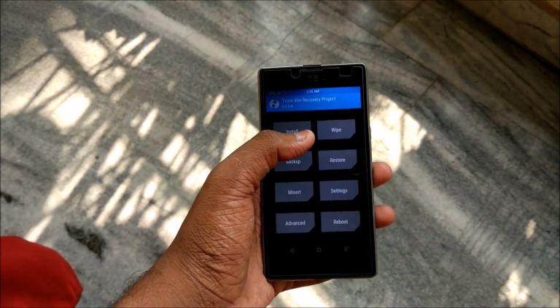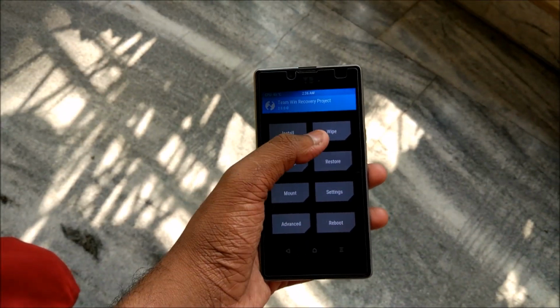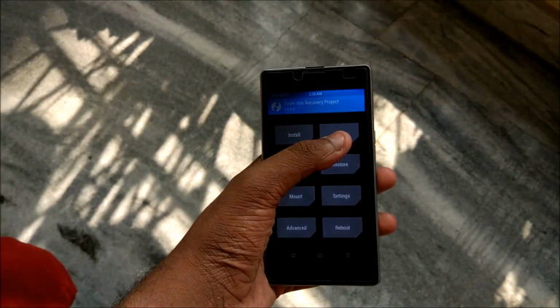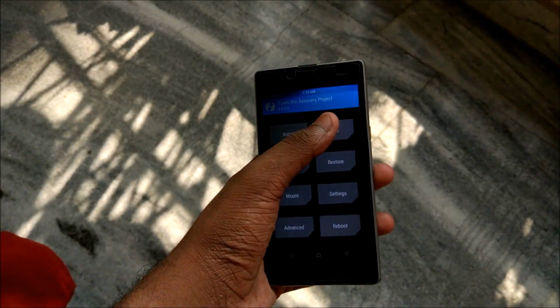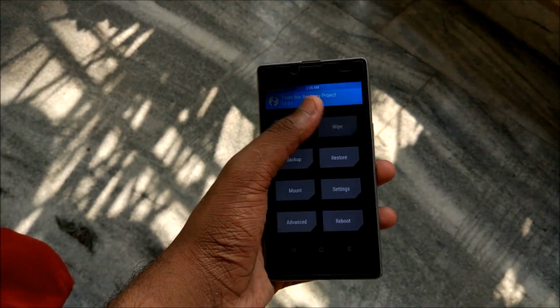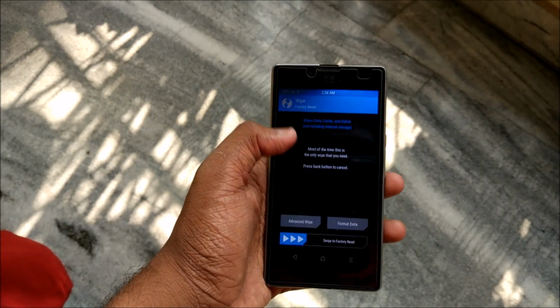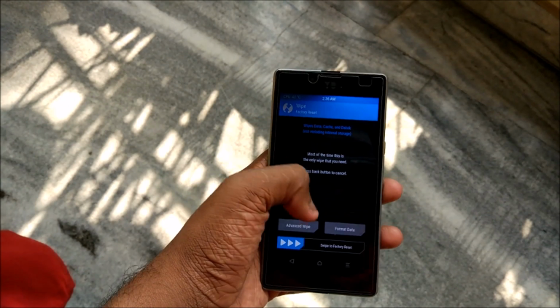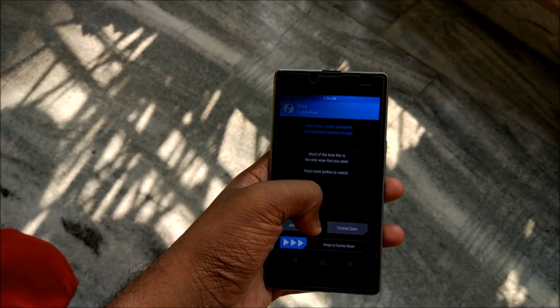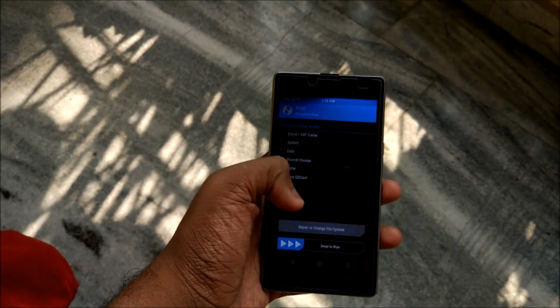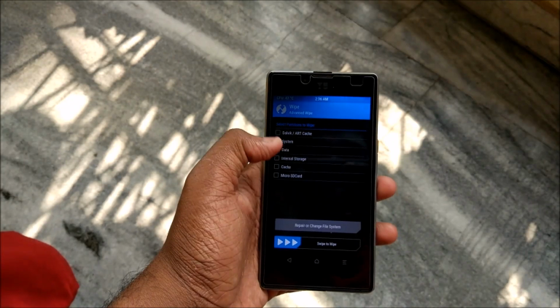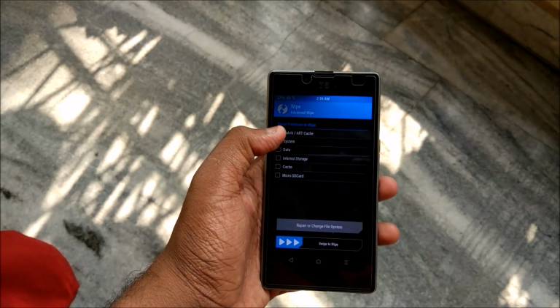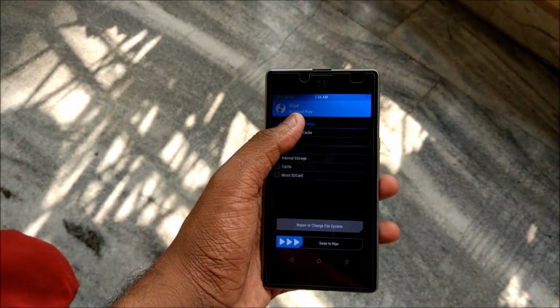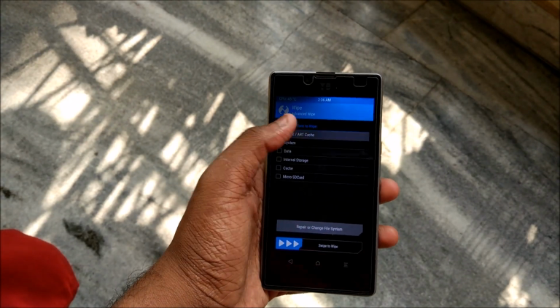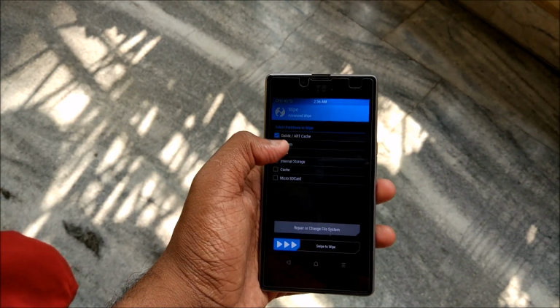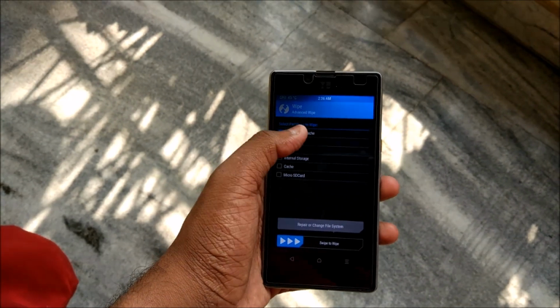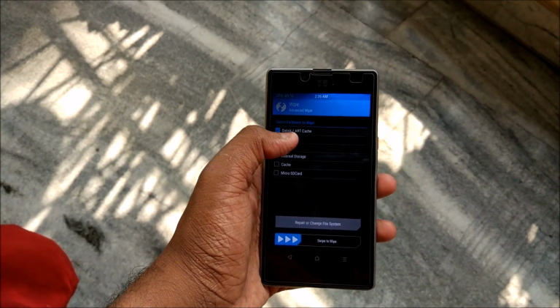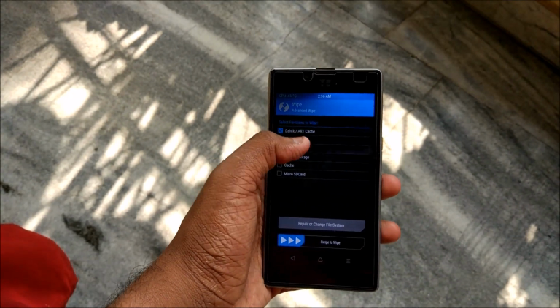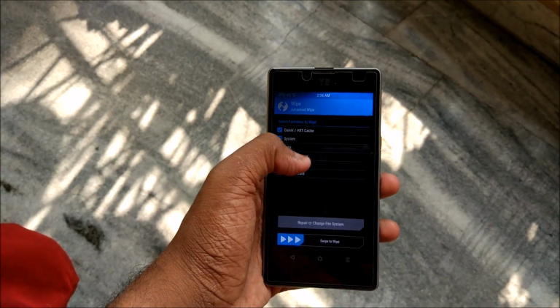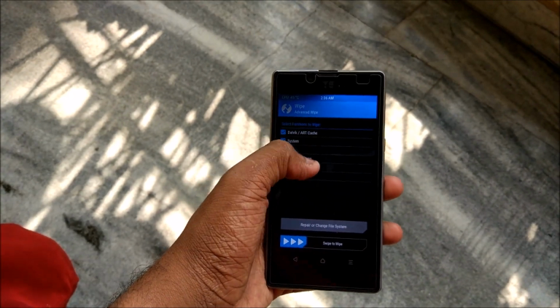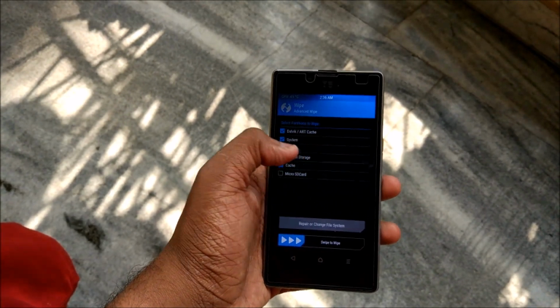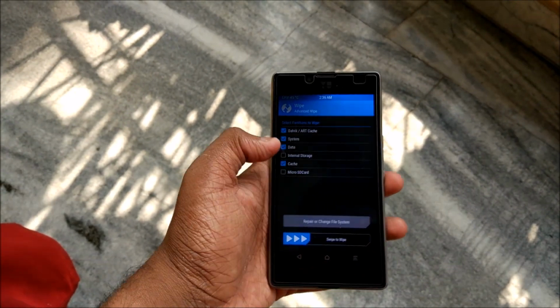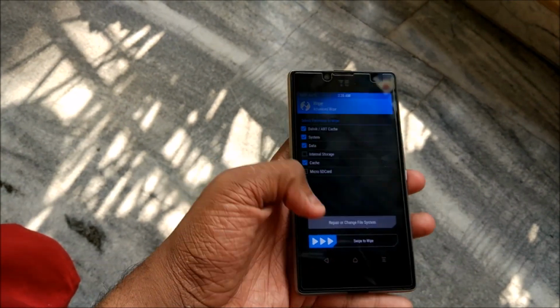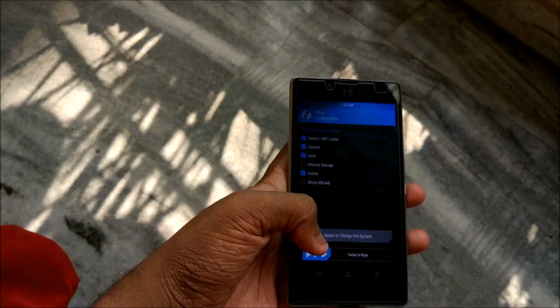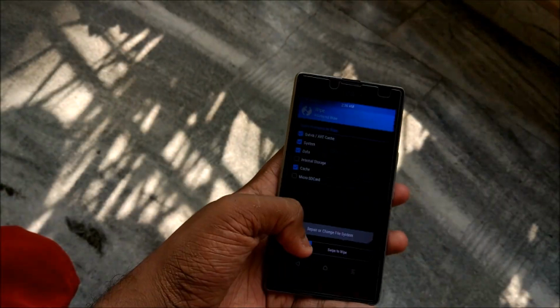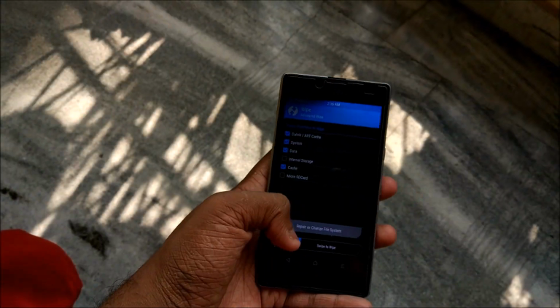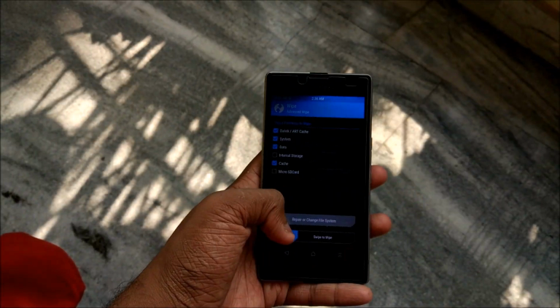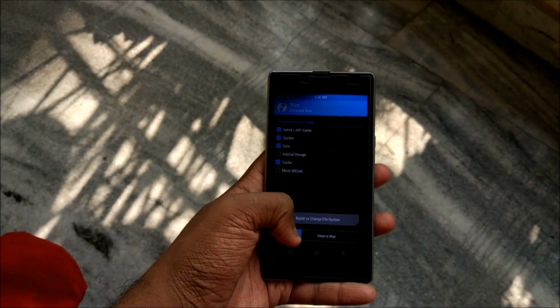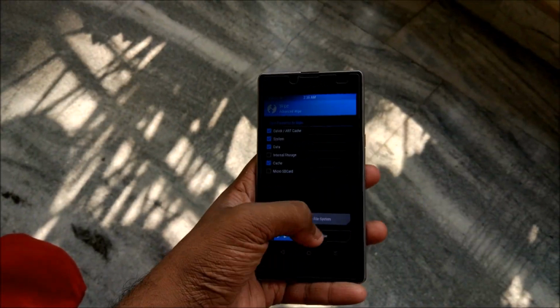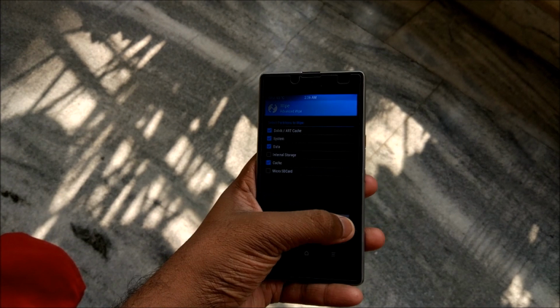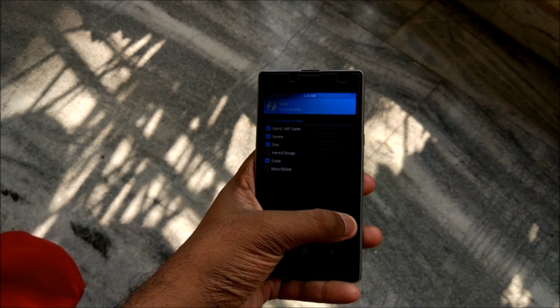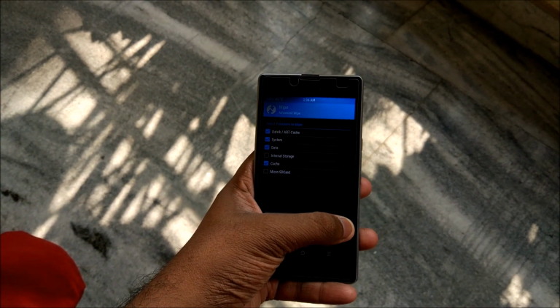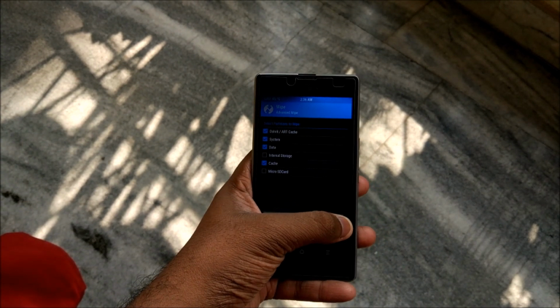After you are done with the backup, hit Wipe, then Advanced Wipe, and select Dalvik, System, Data, and Cache. You know how it goes — then swipe to wipe. I am not going to do that because I already have the ROM installed on my device.